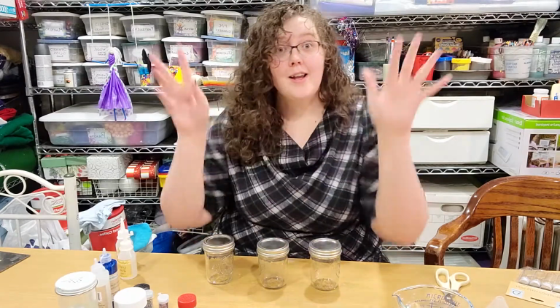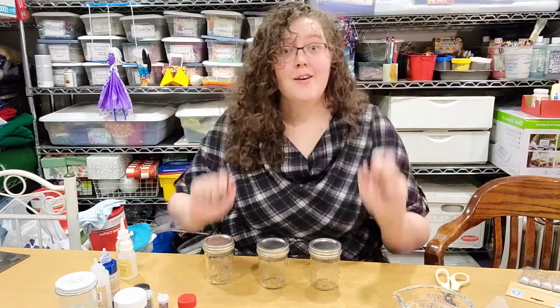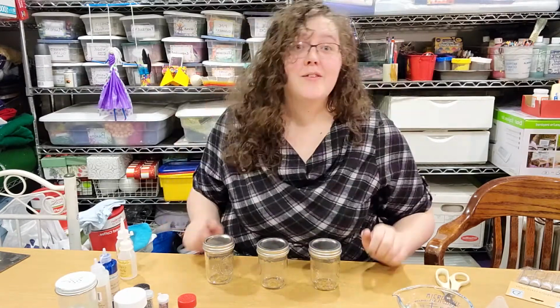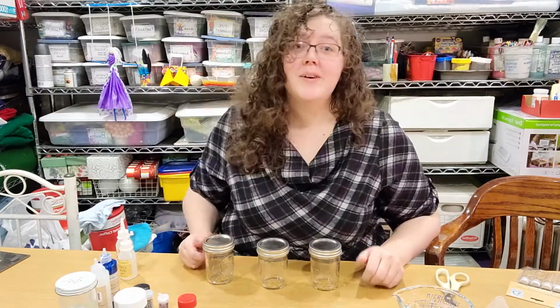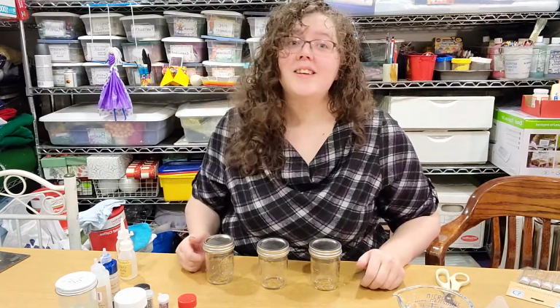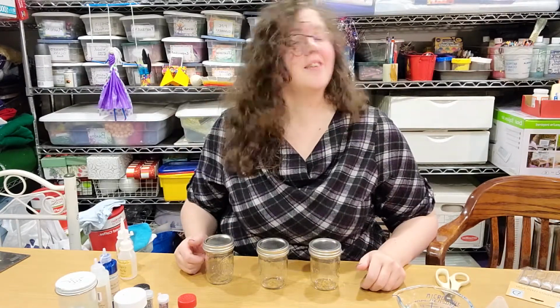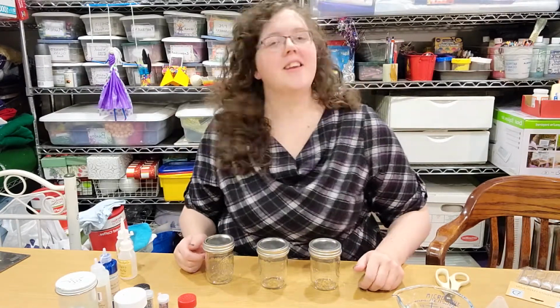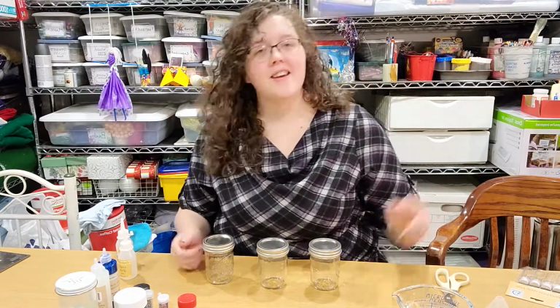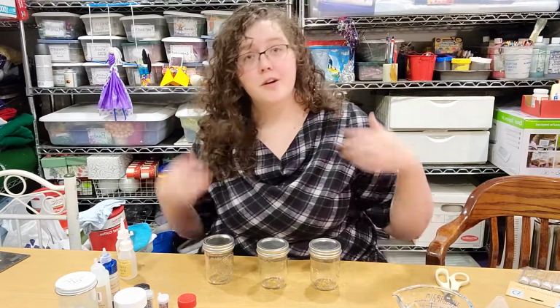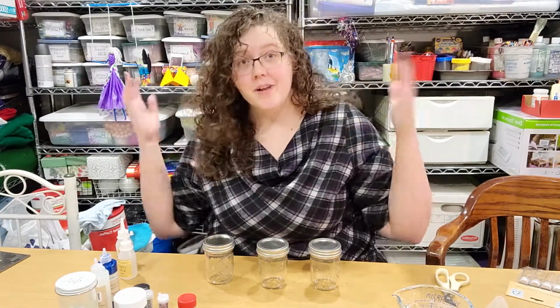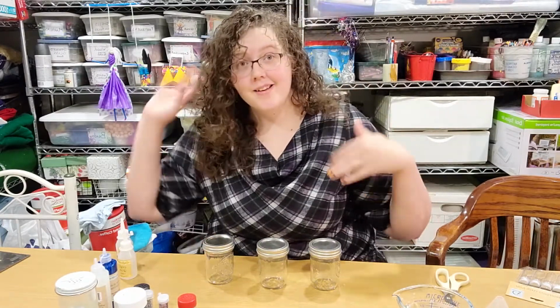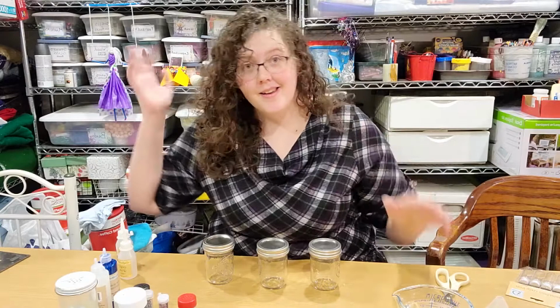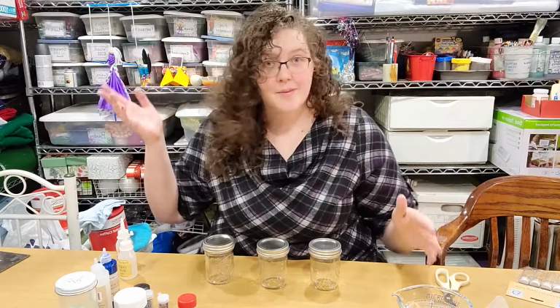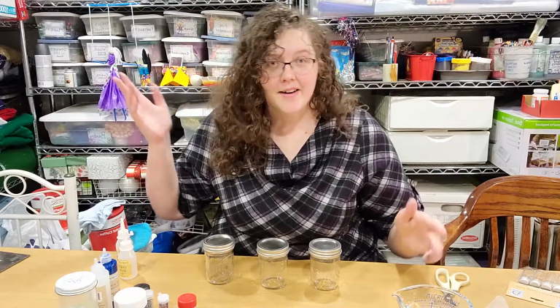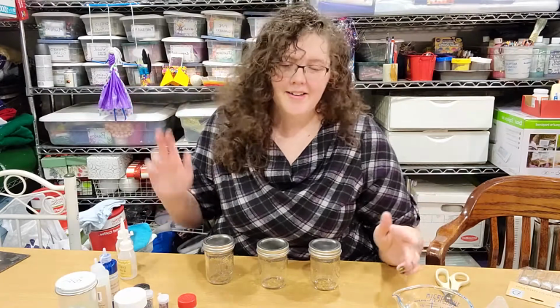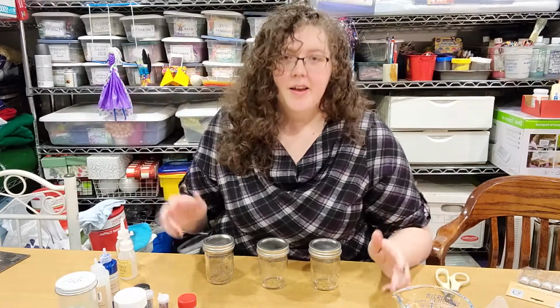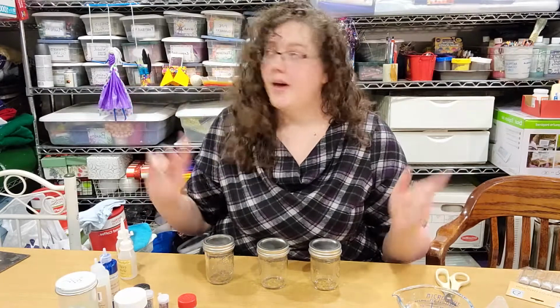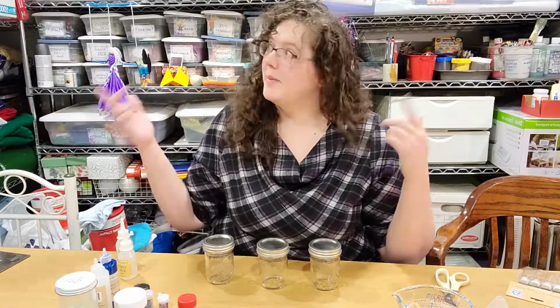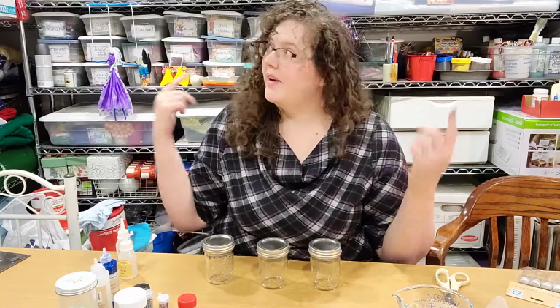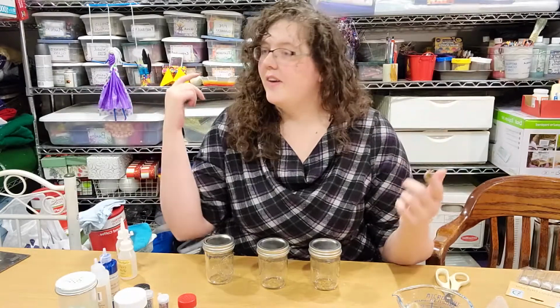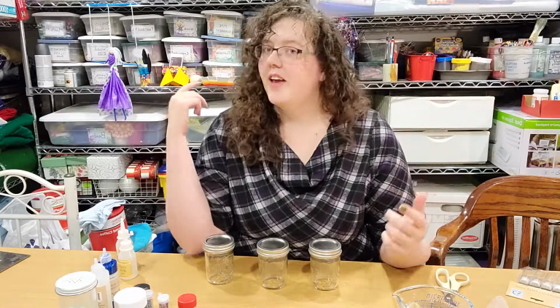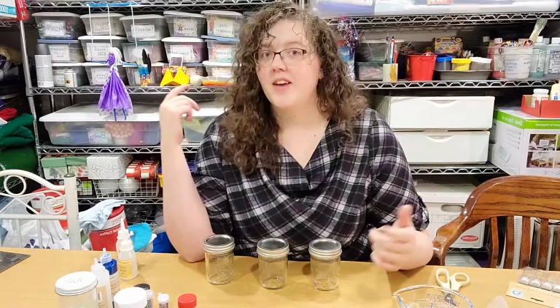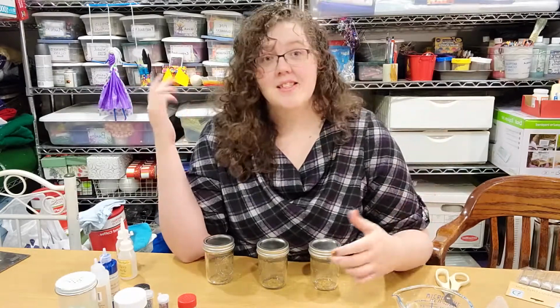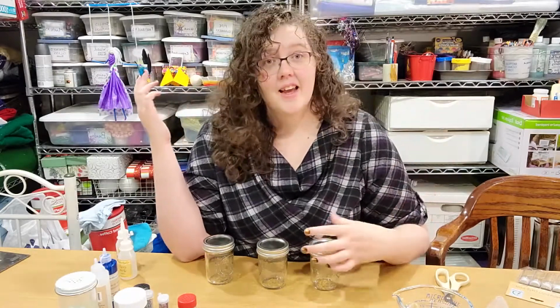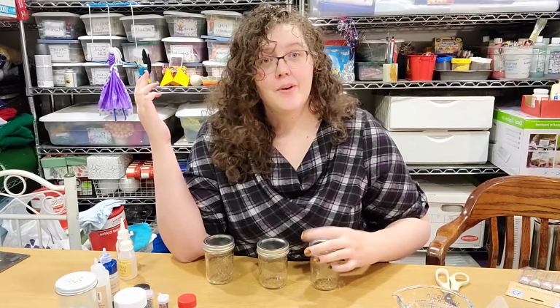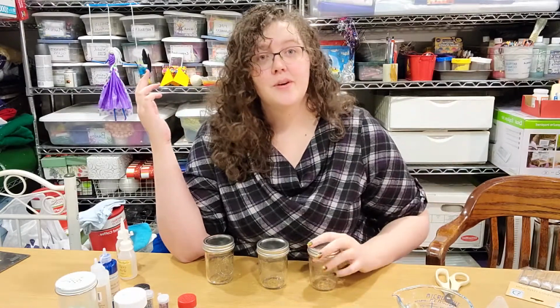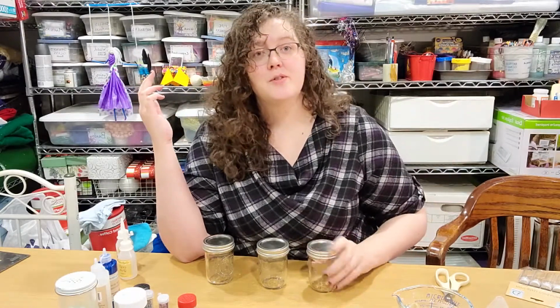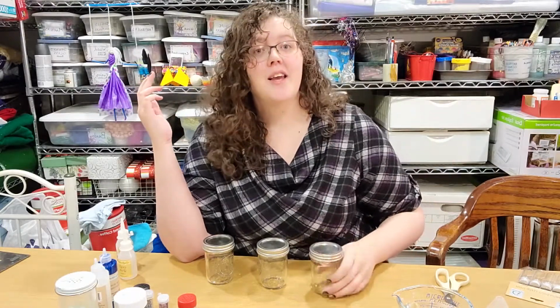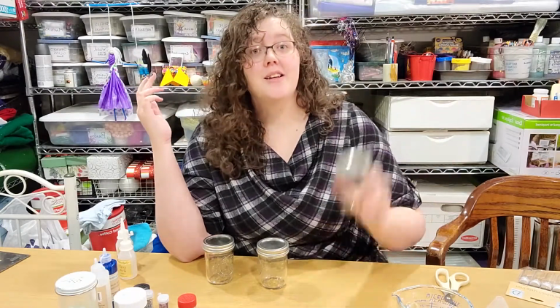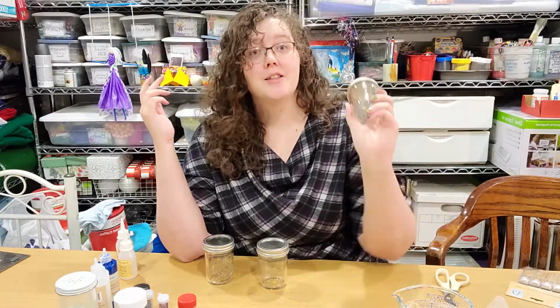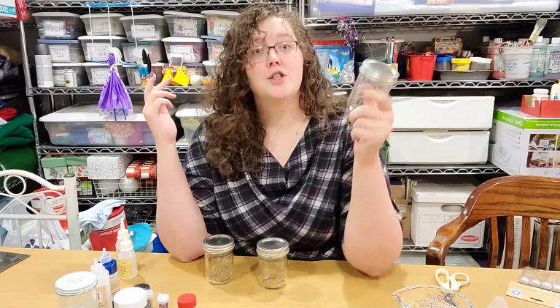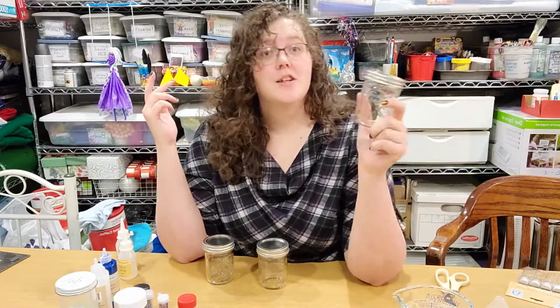Hello everyone! Courtney here, your Plaid Cloud Librarian, back in my craft cave, and today we are going to make glitter jars.